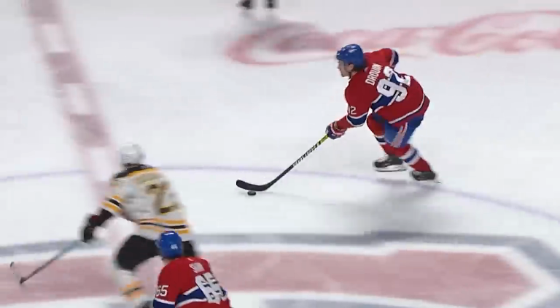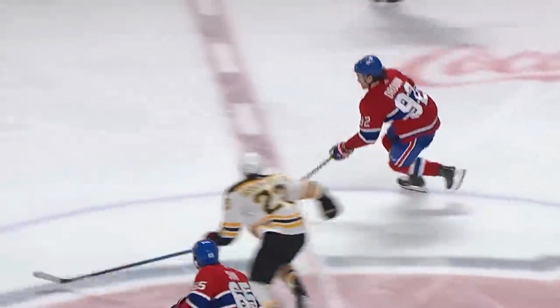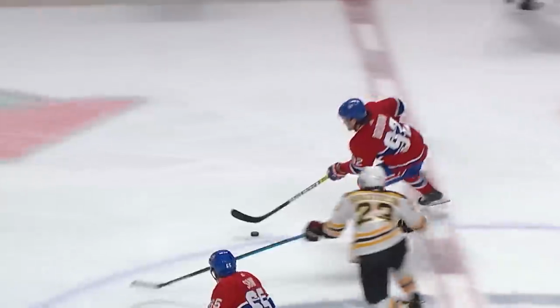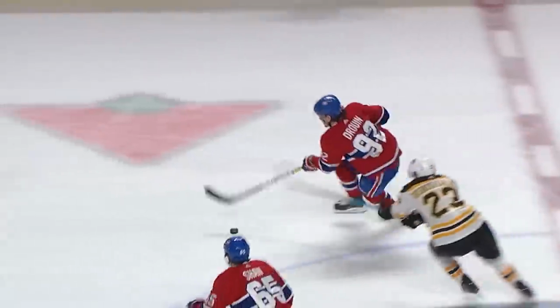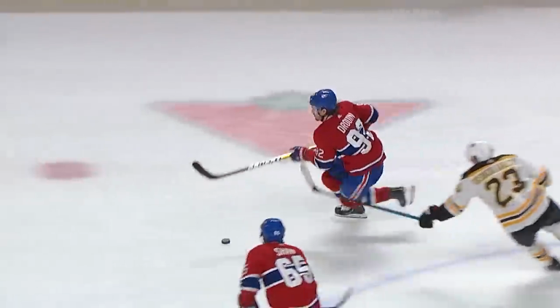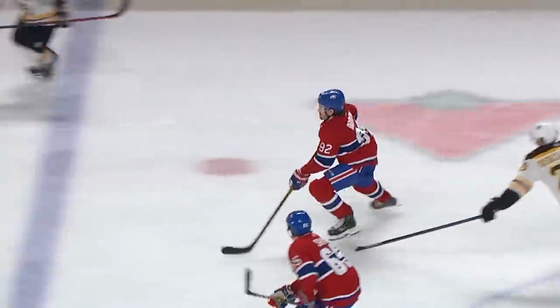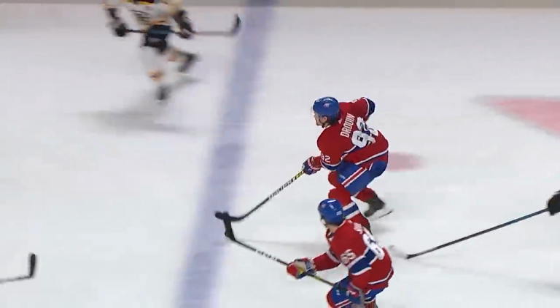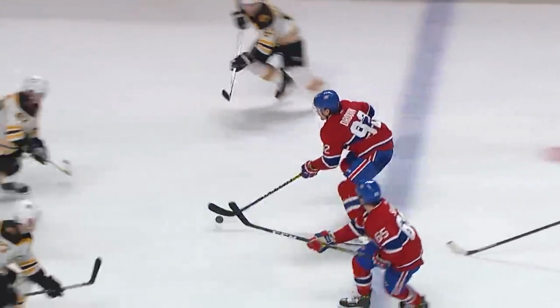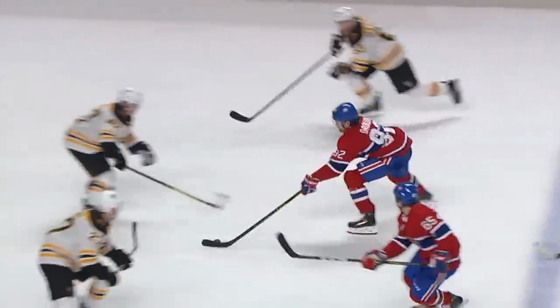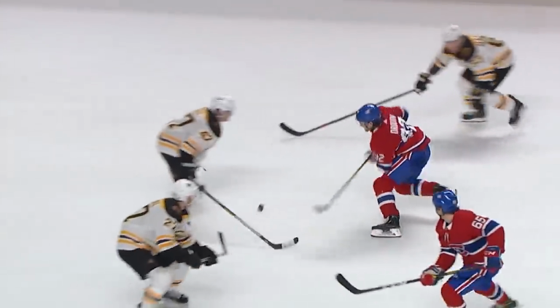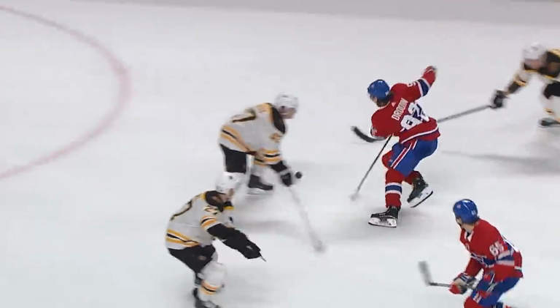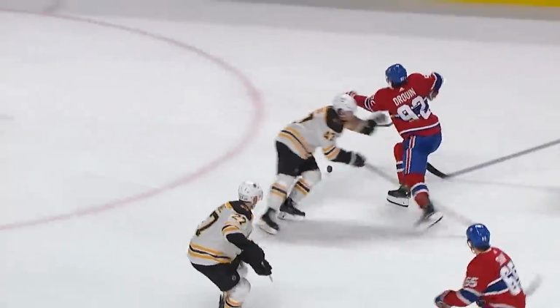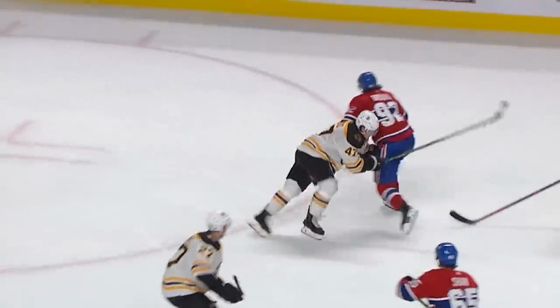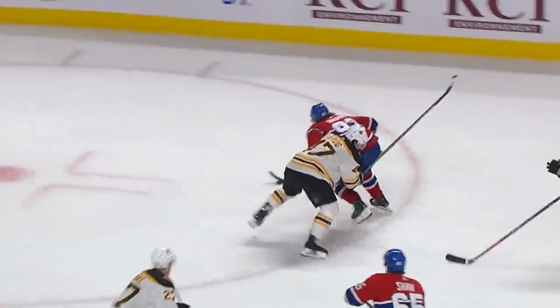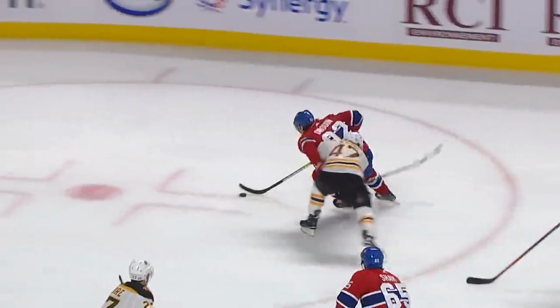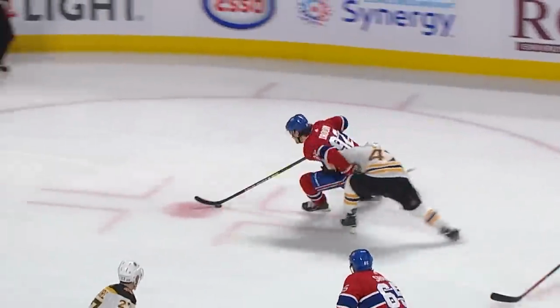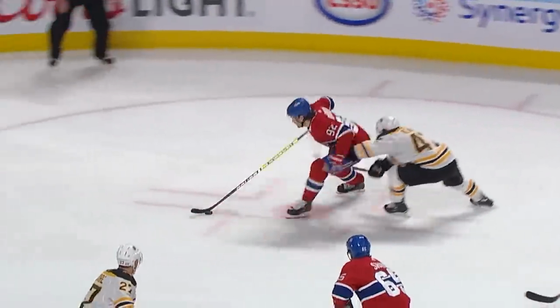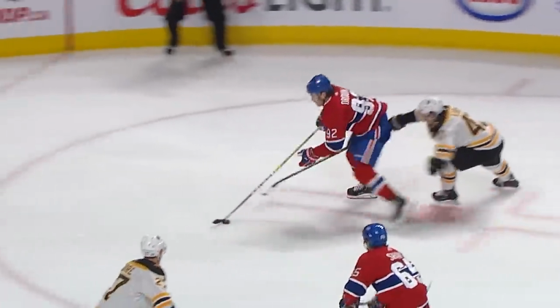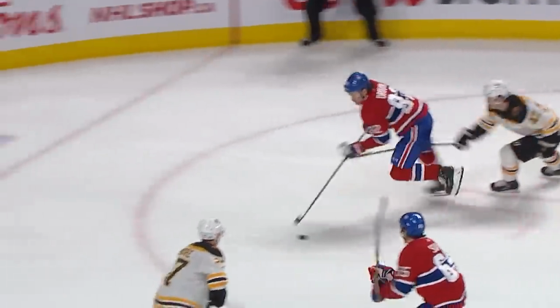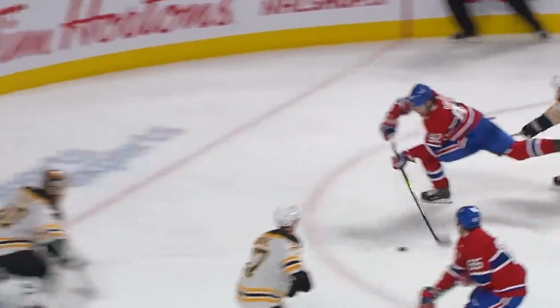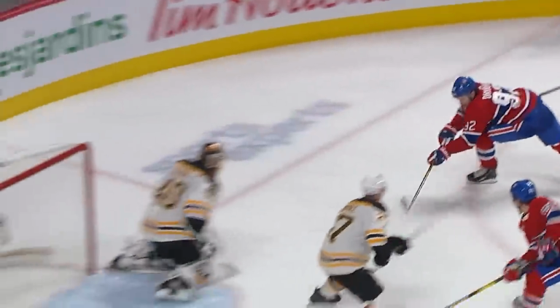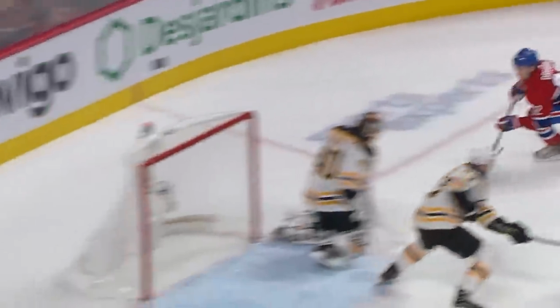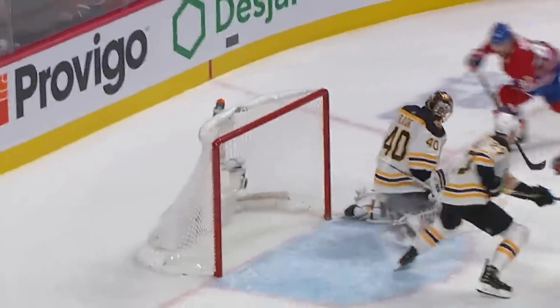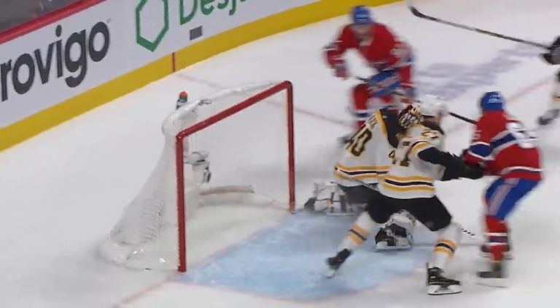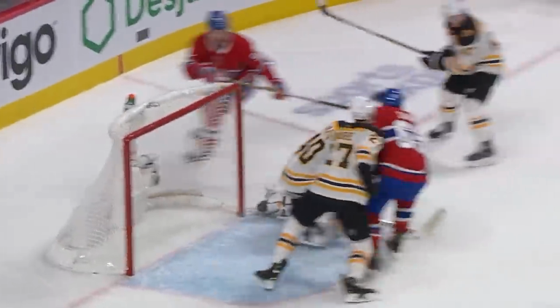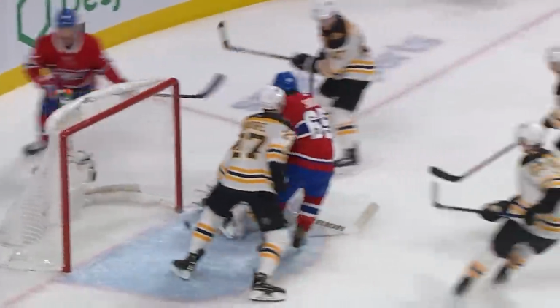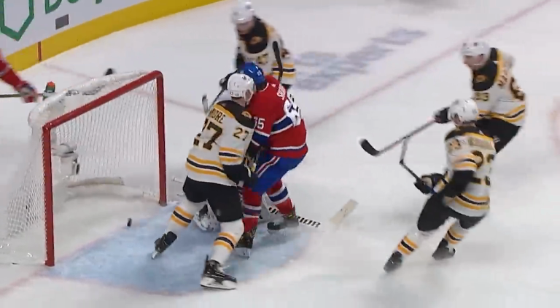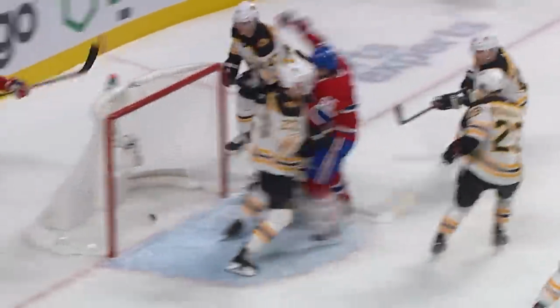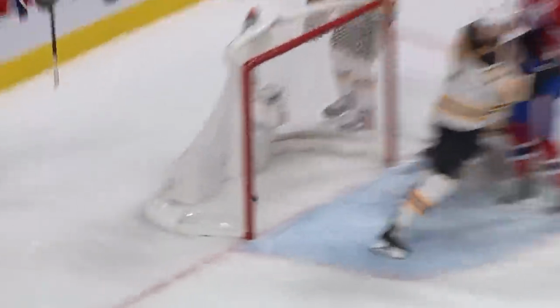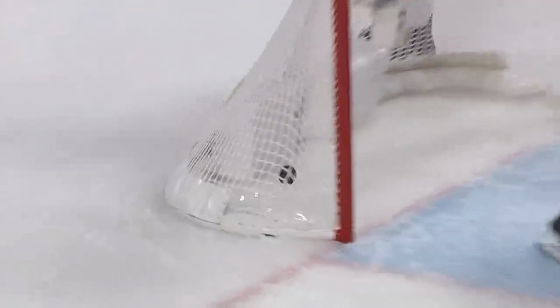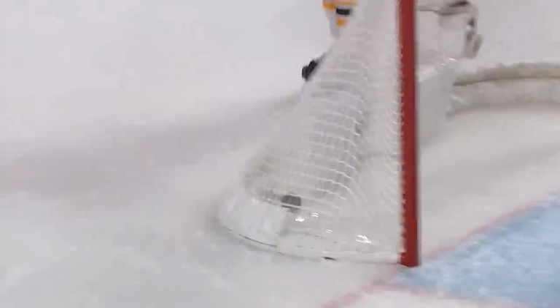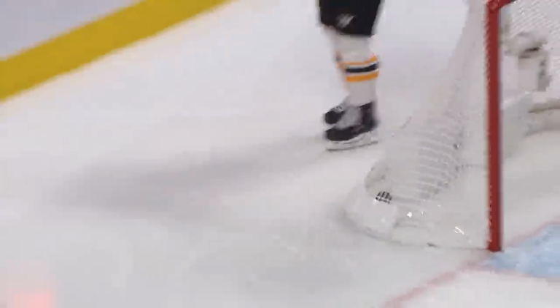Coming away, fast is through, look at him go — he gets it, a goal! Scores!